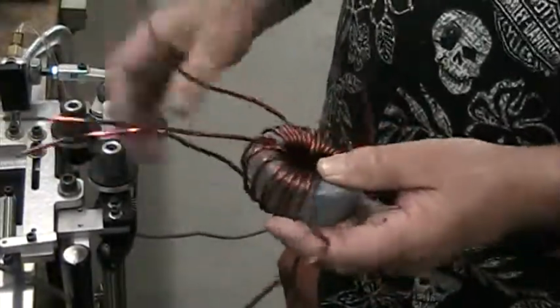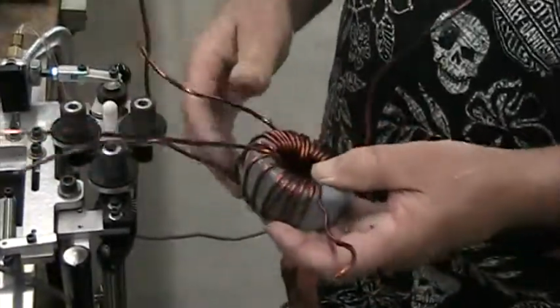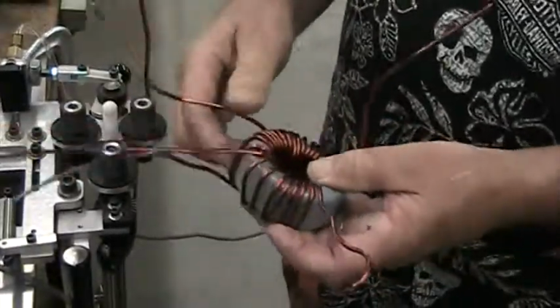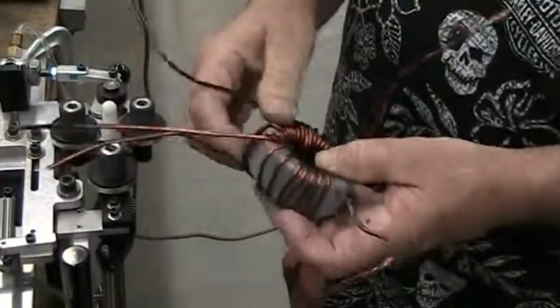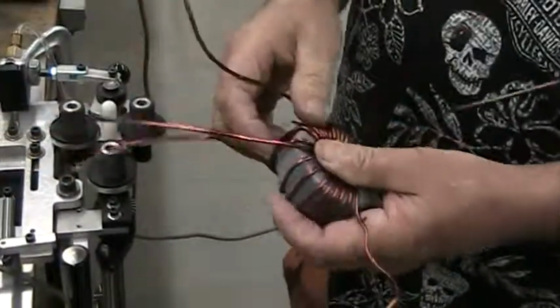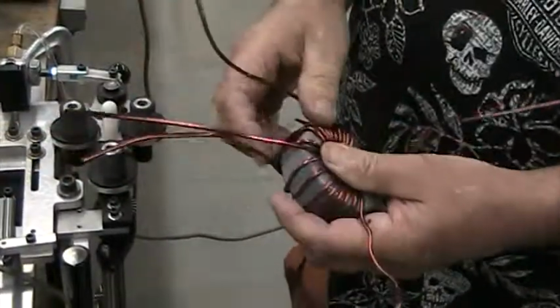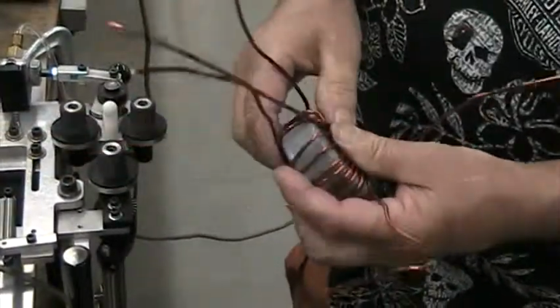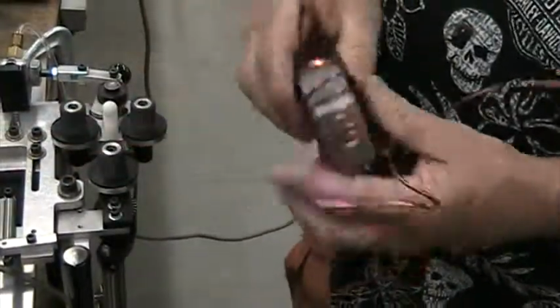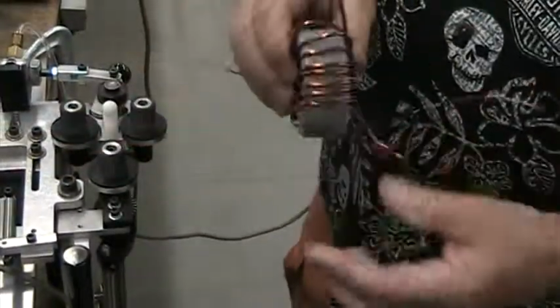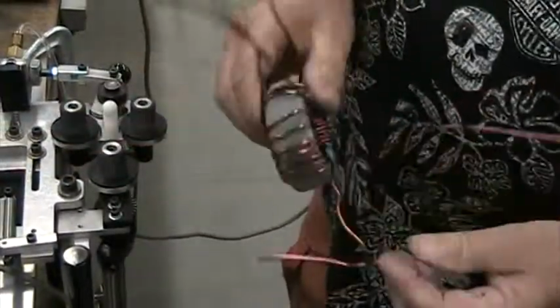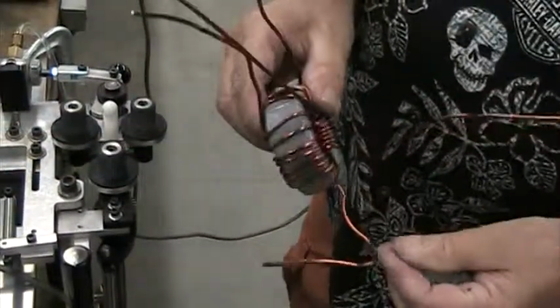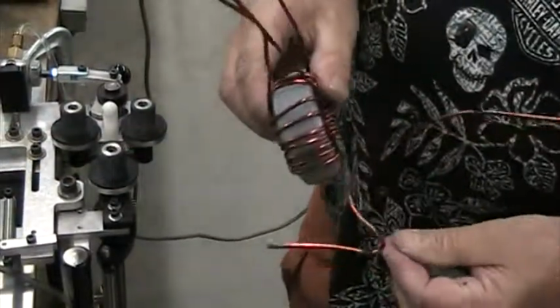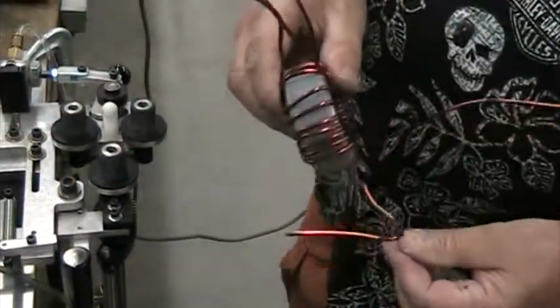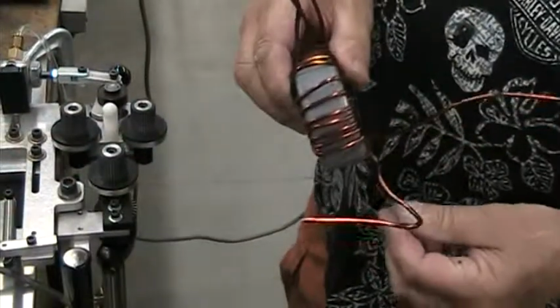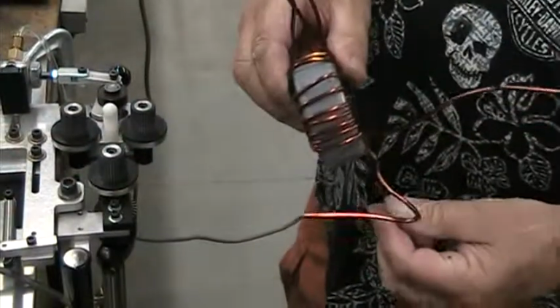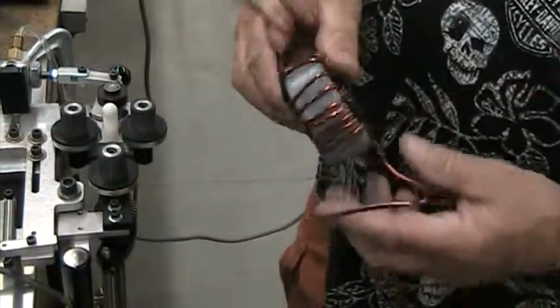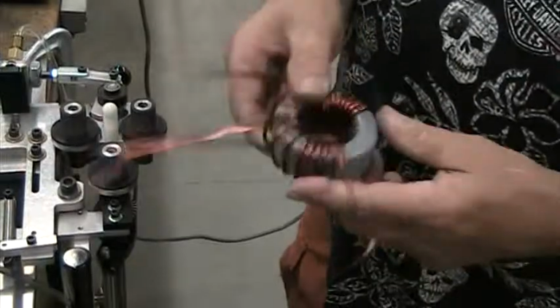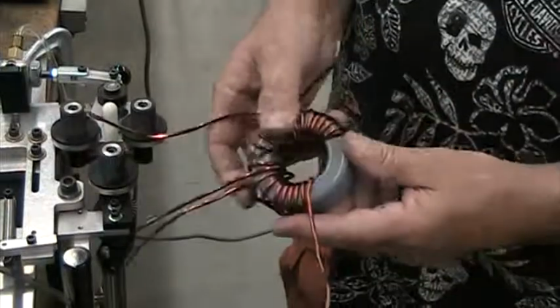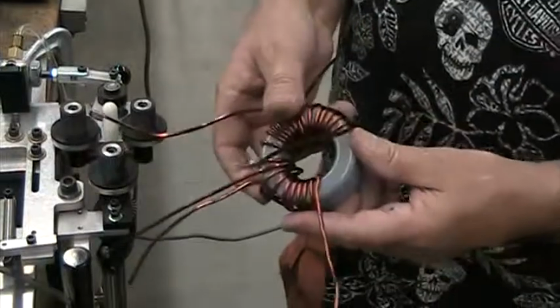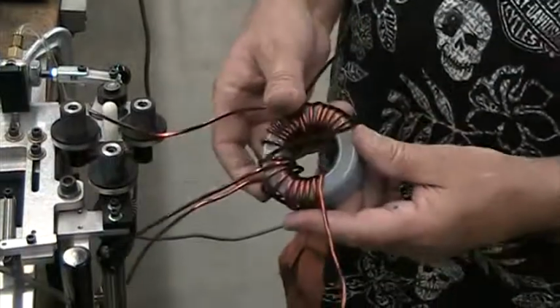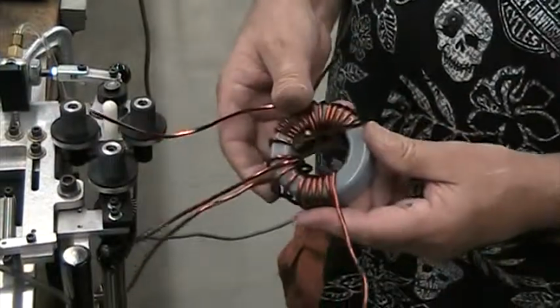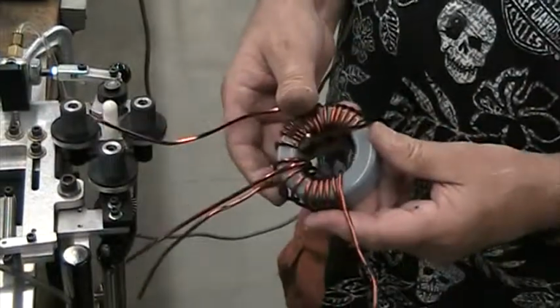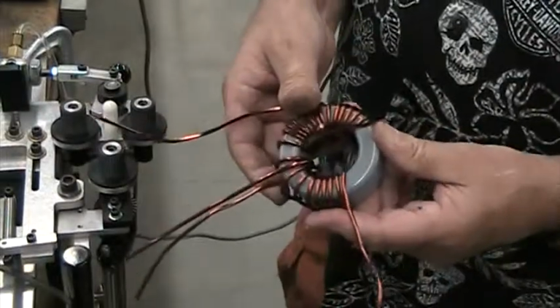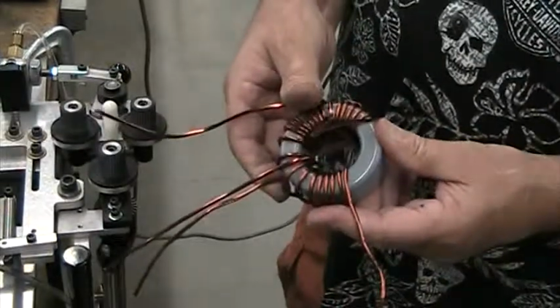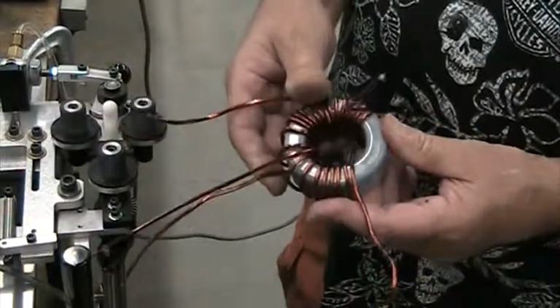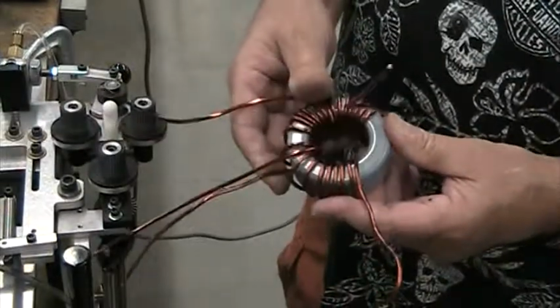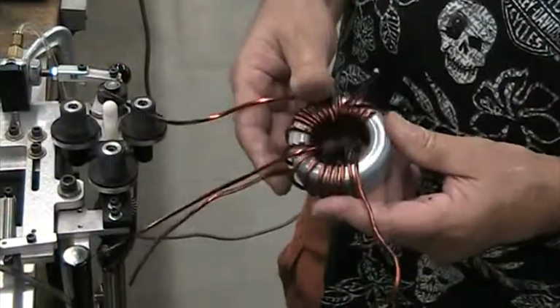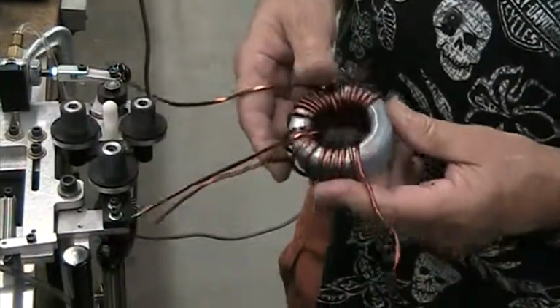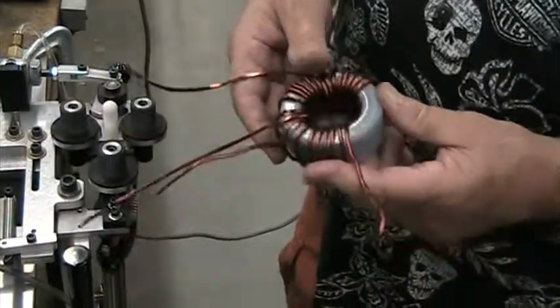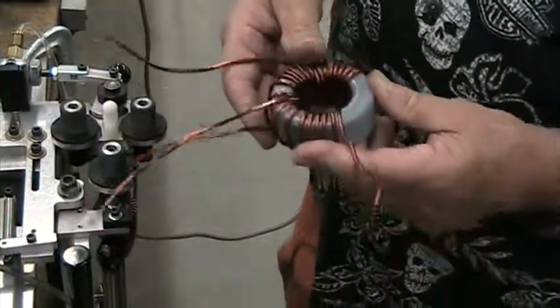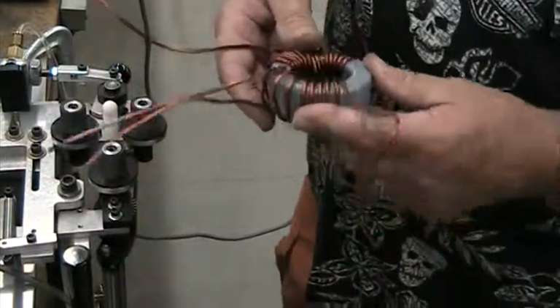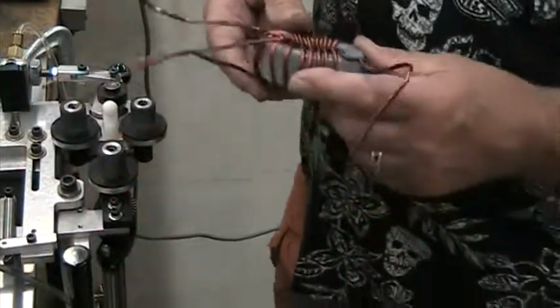Hold it sideways to the camera. The other way. There you go. So there's three separate windings.